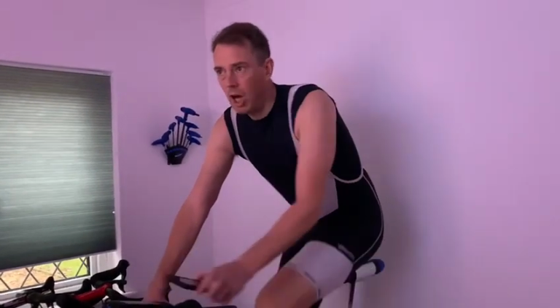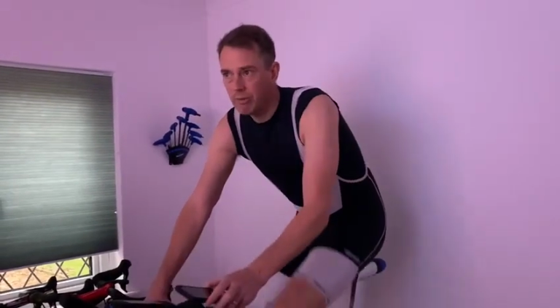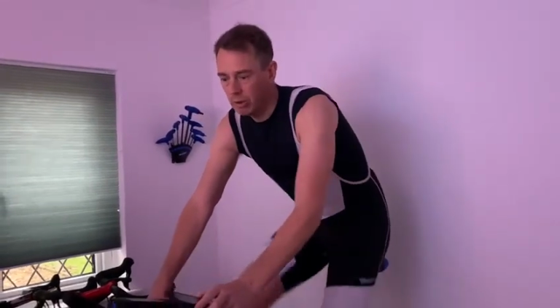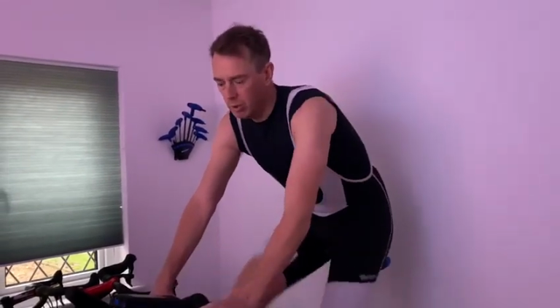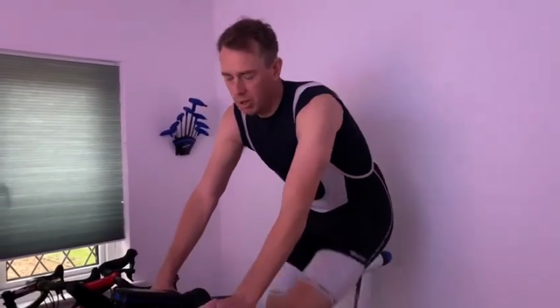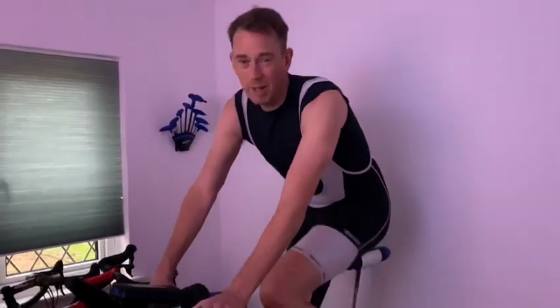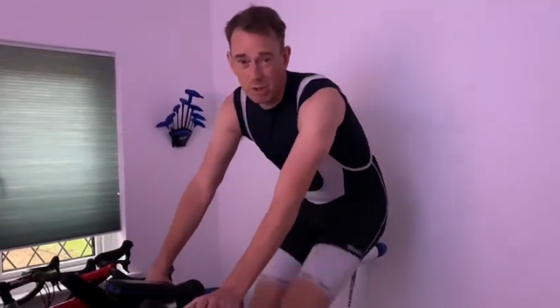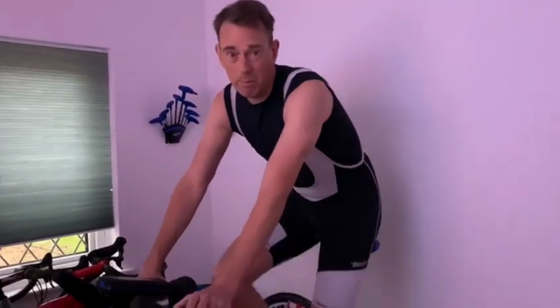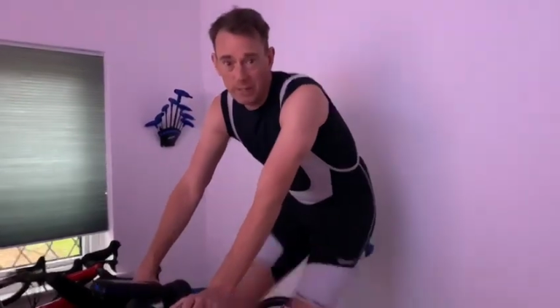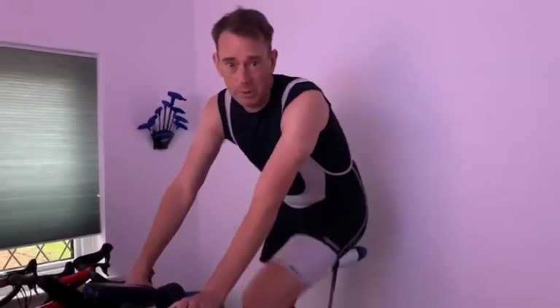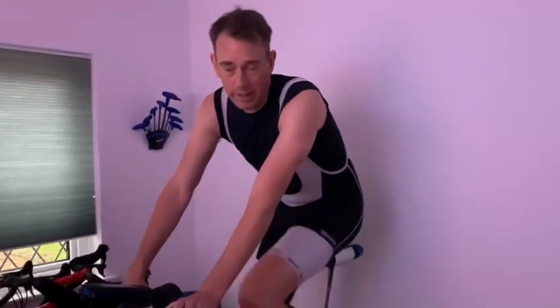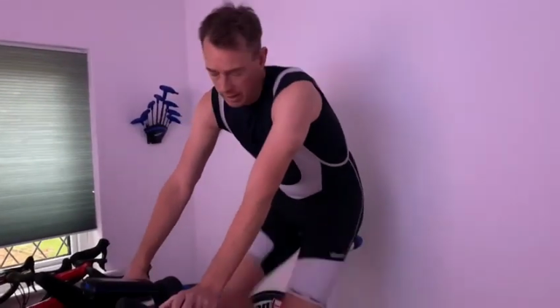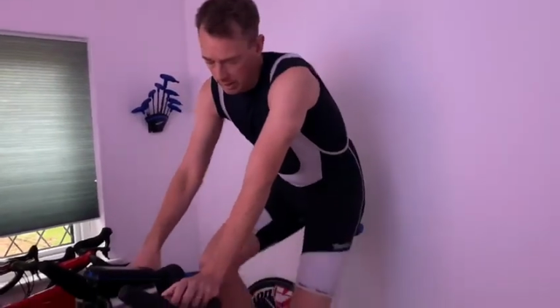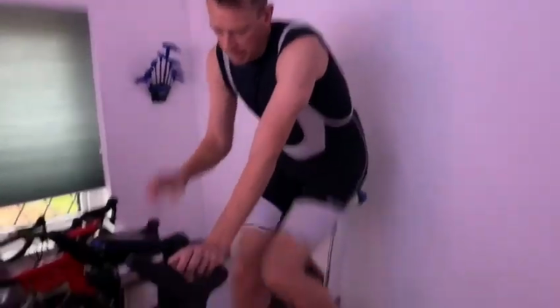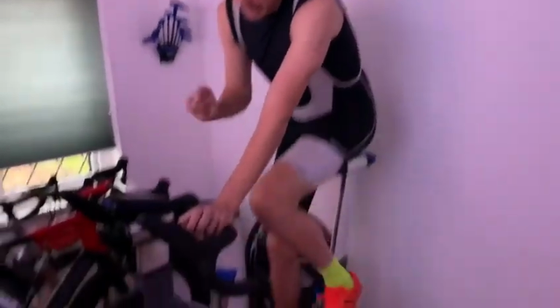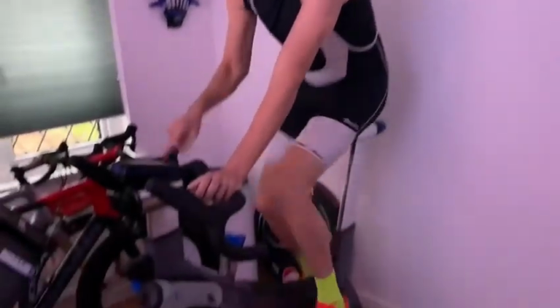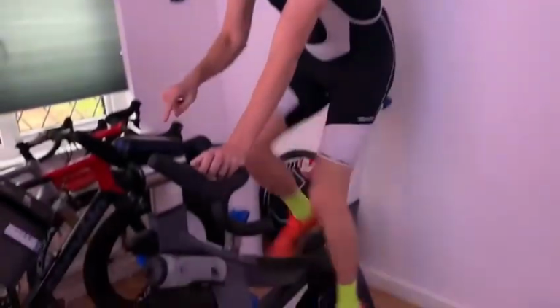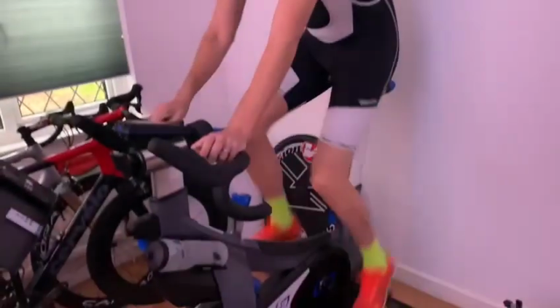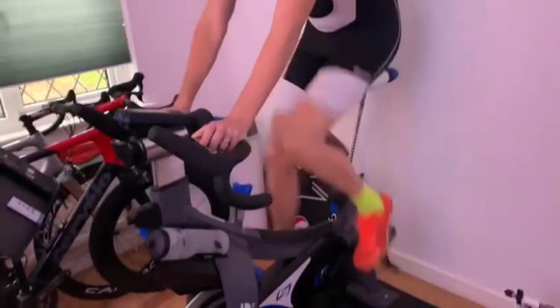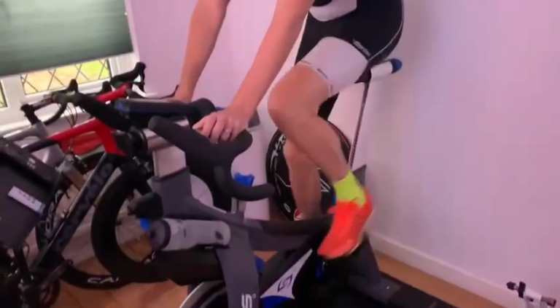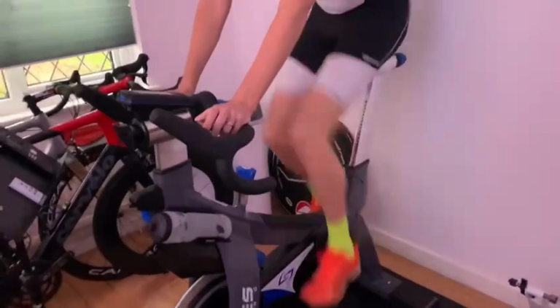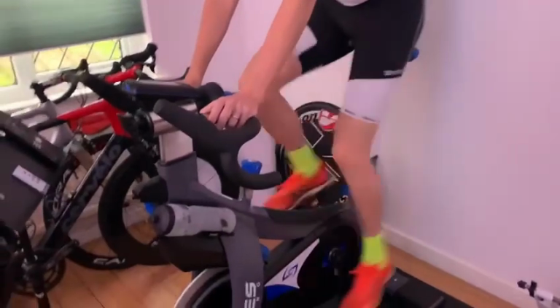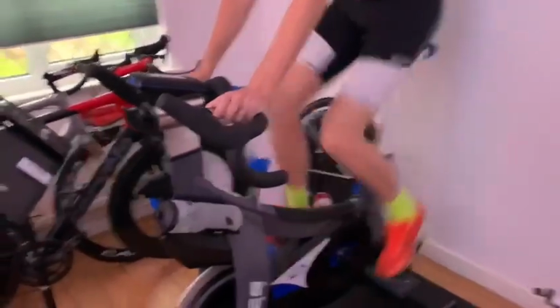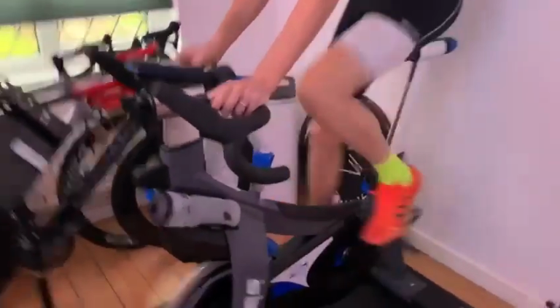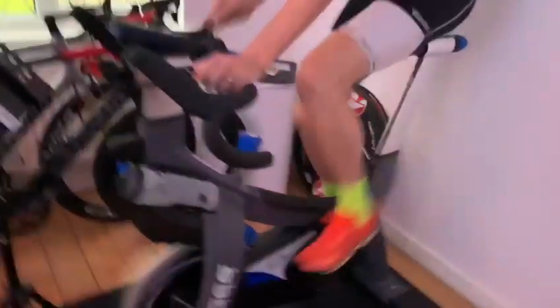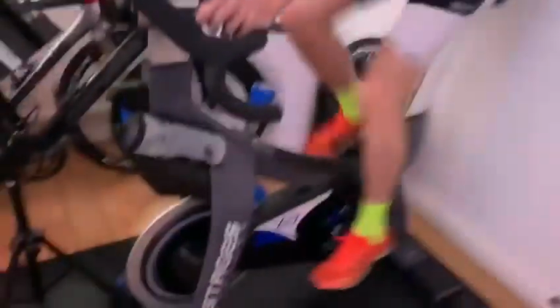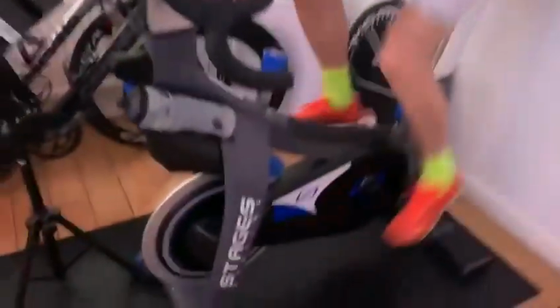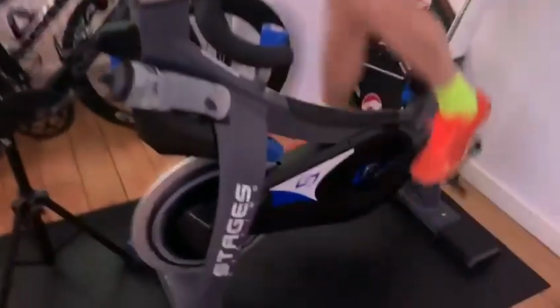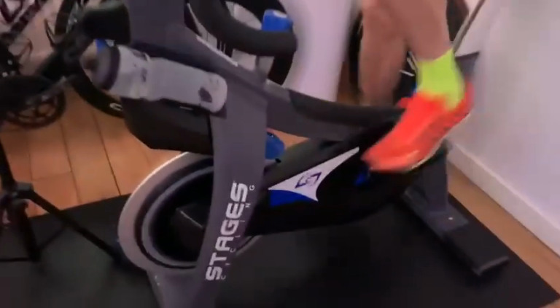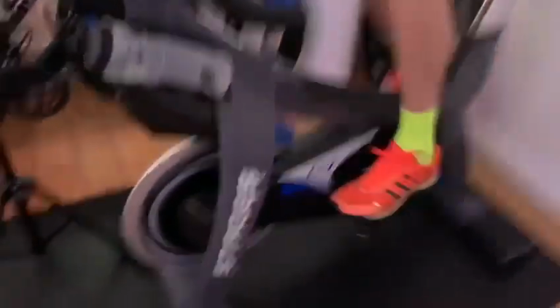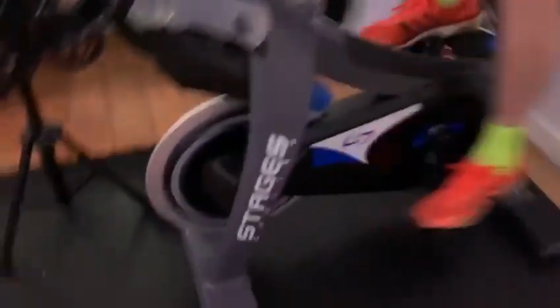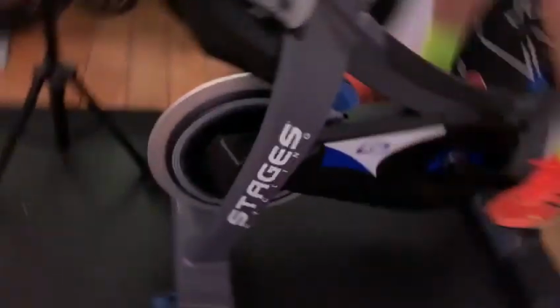Overall I'm super pleased with it. Stages SC3 — definitely a thumbs up from me.